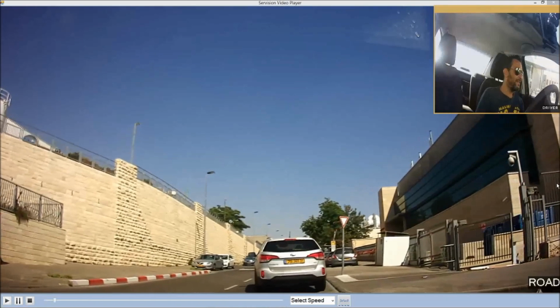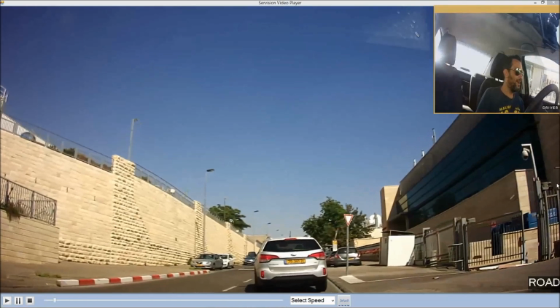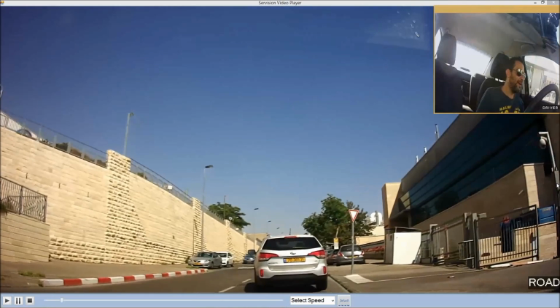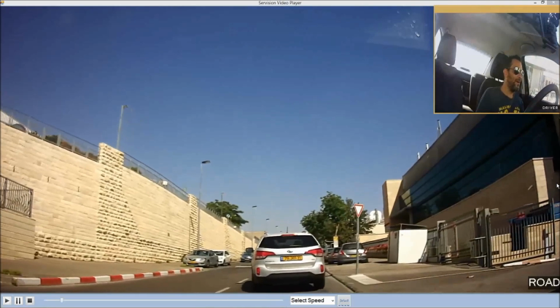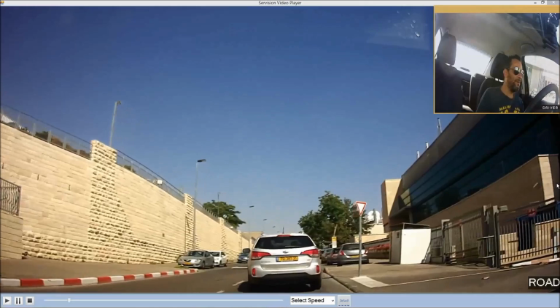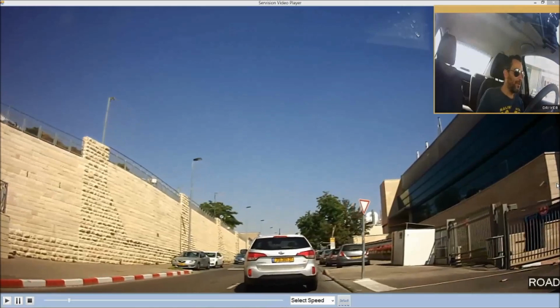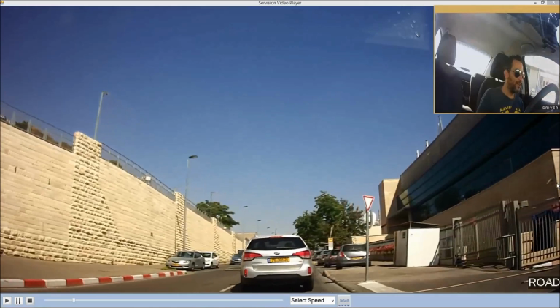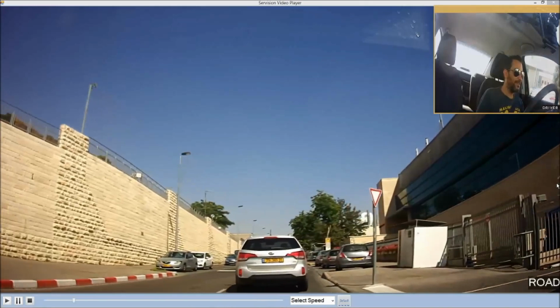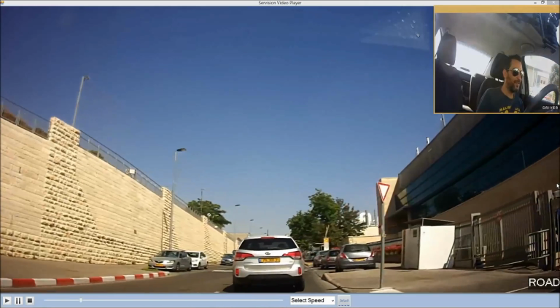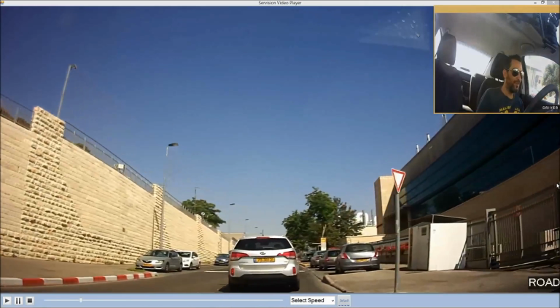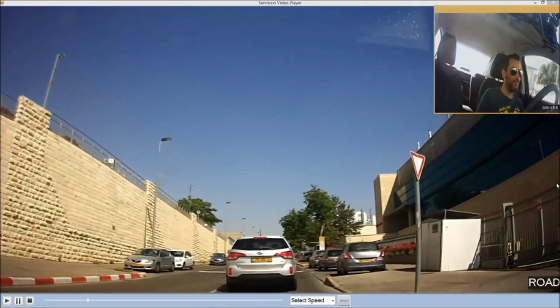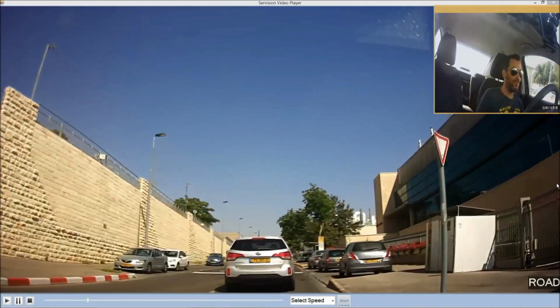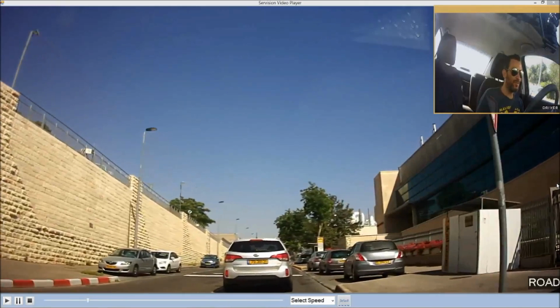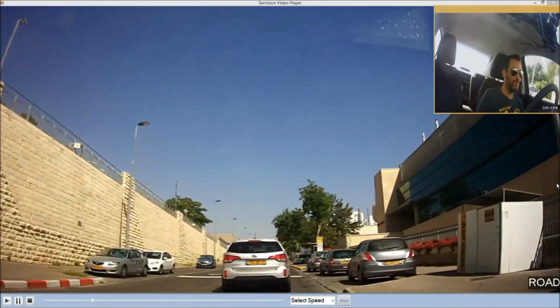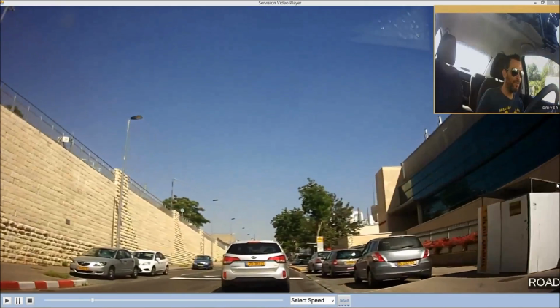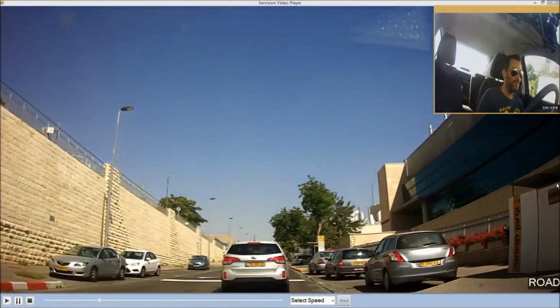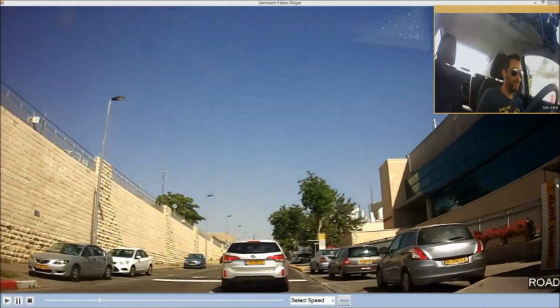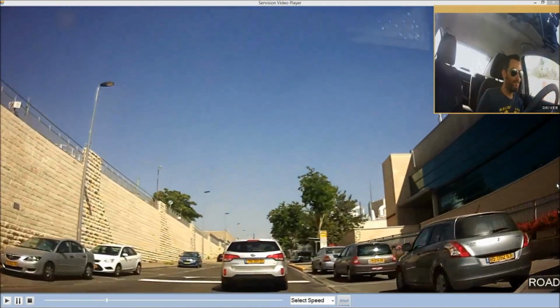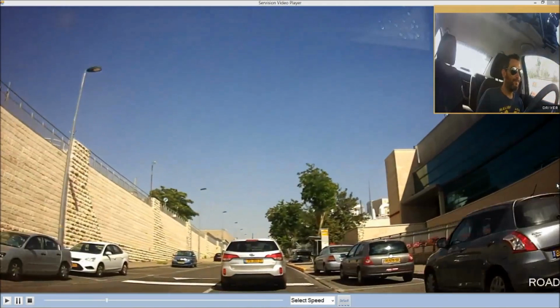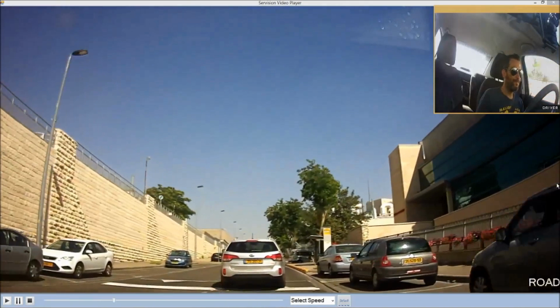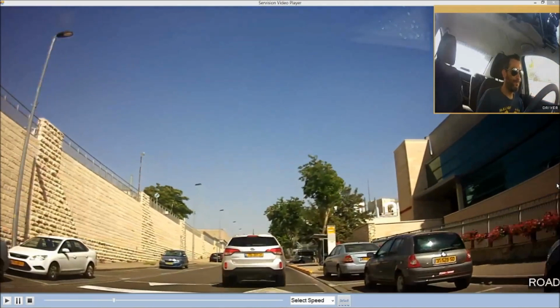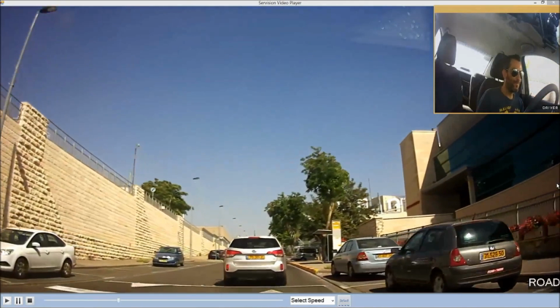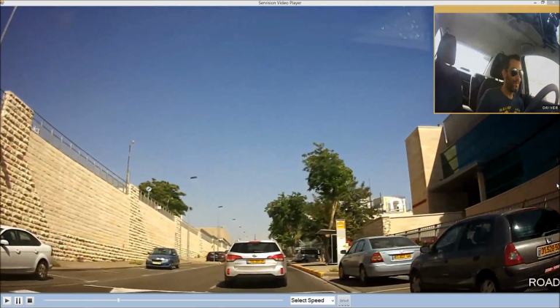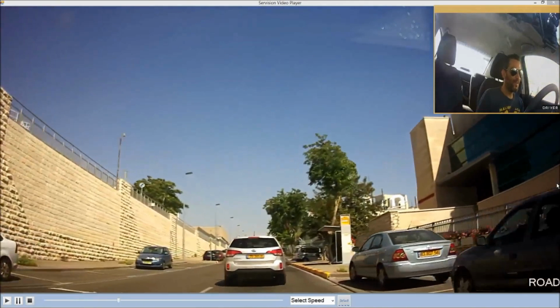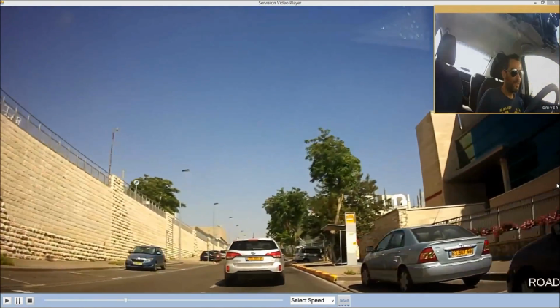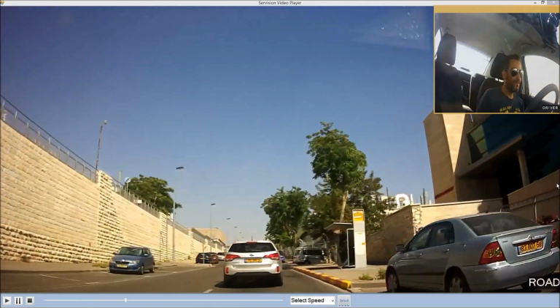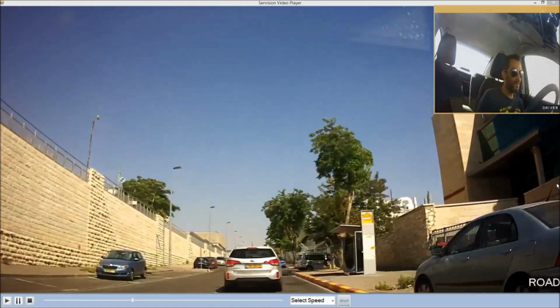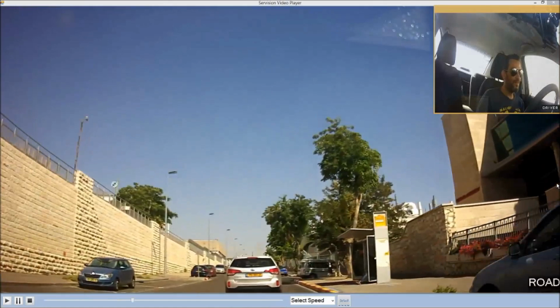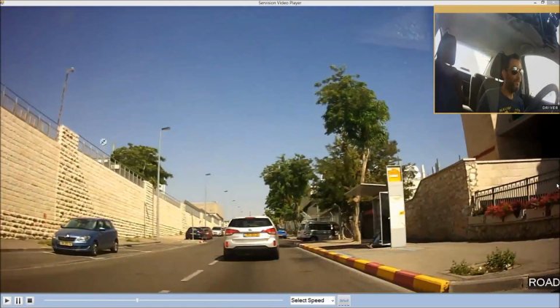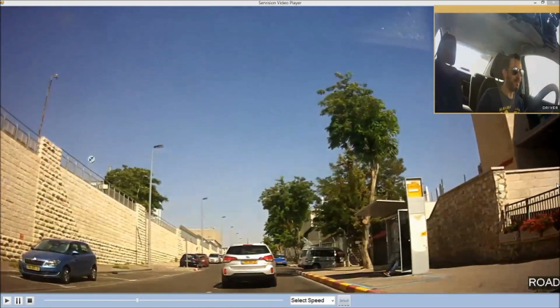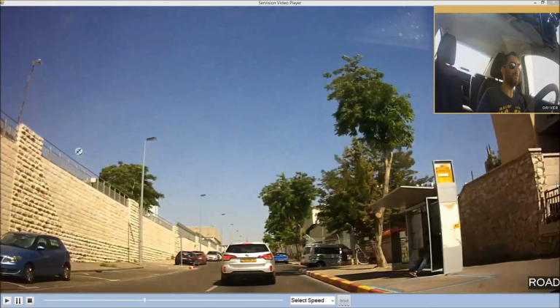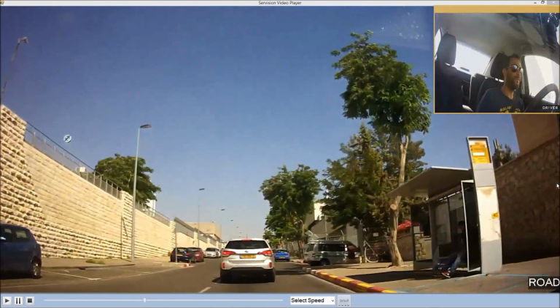For this demonstration, there are two cameras connected to the IVG: one forward-facing camera focused on the road, and one camera positioned above the driver.